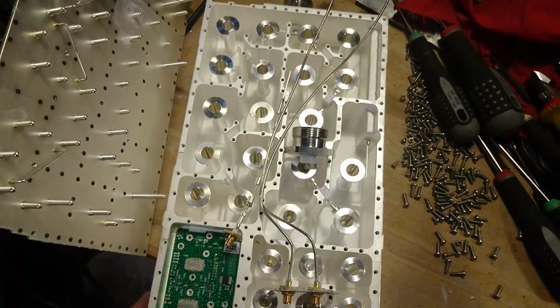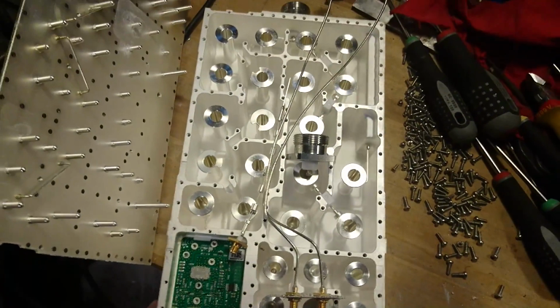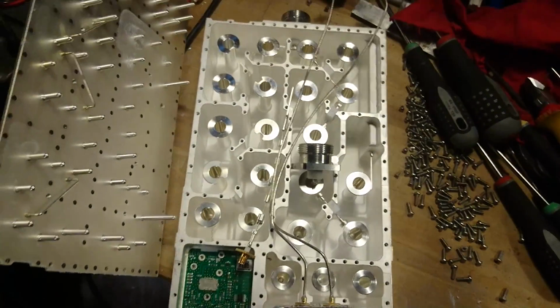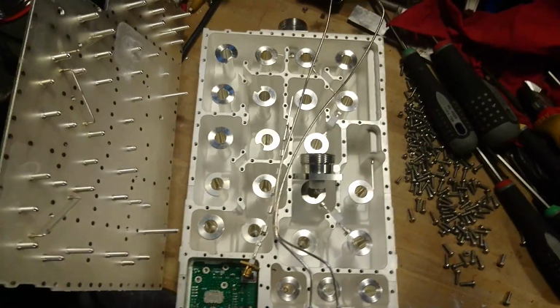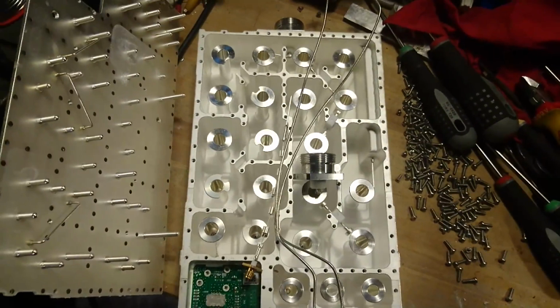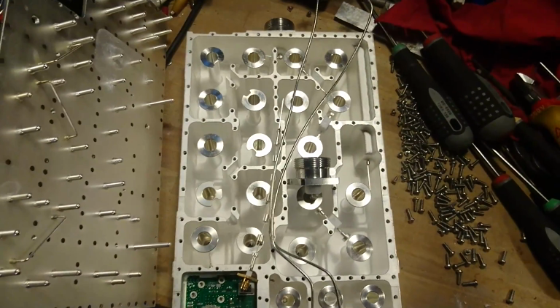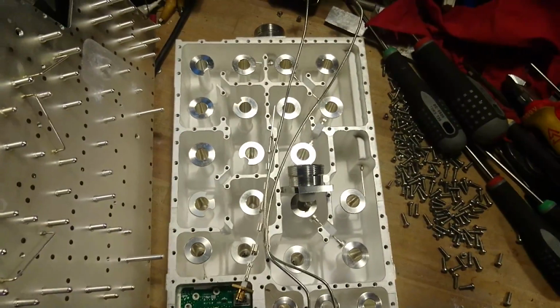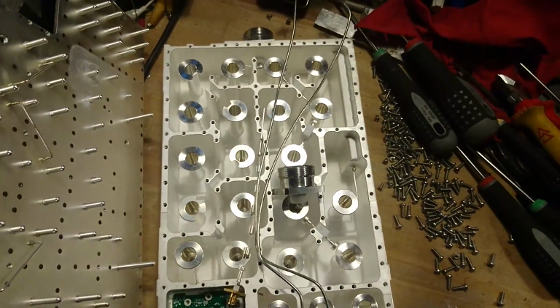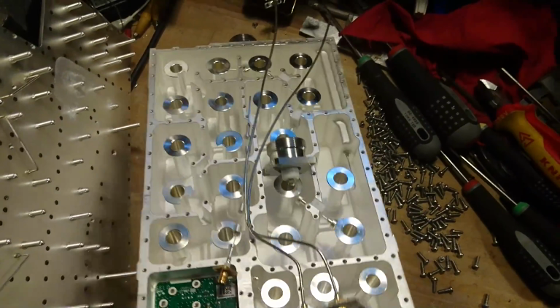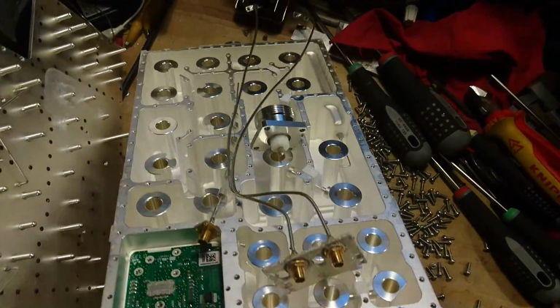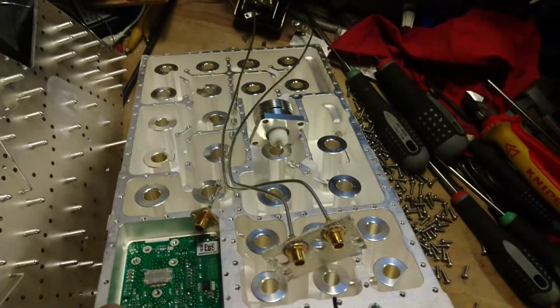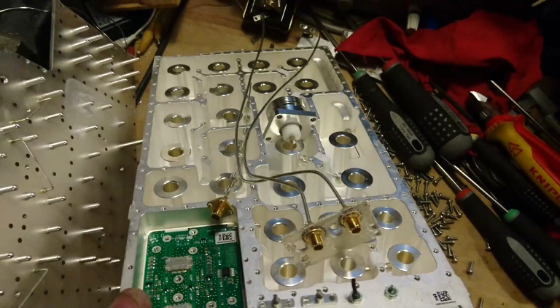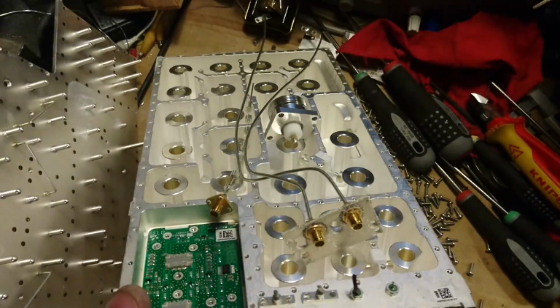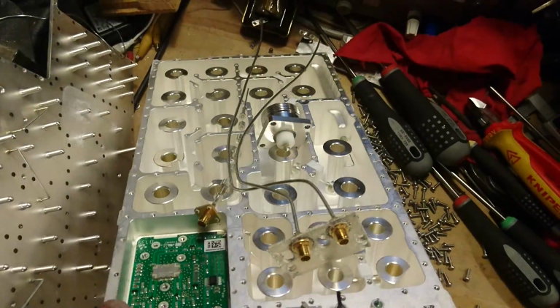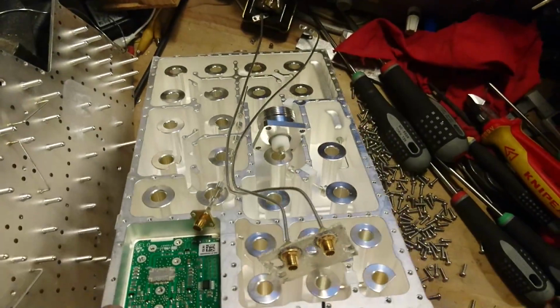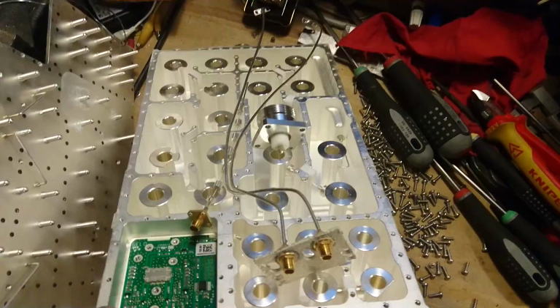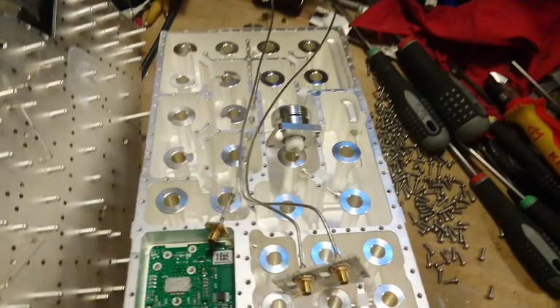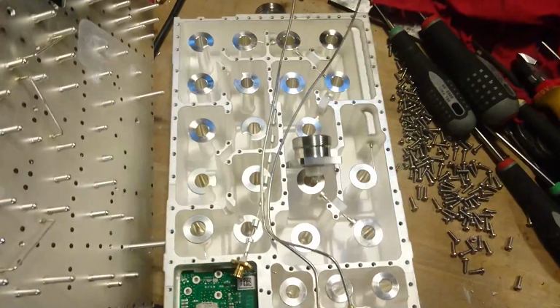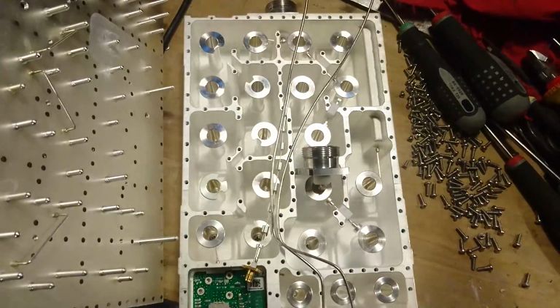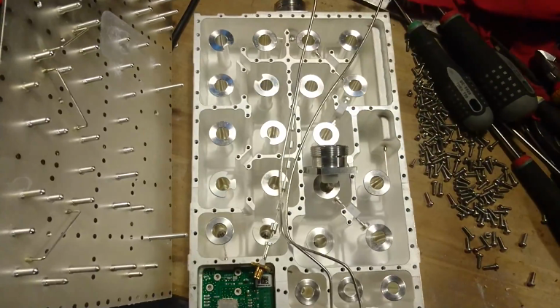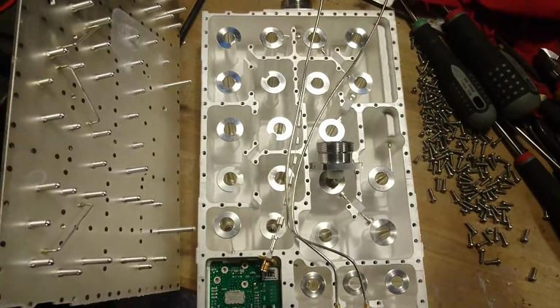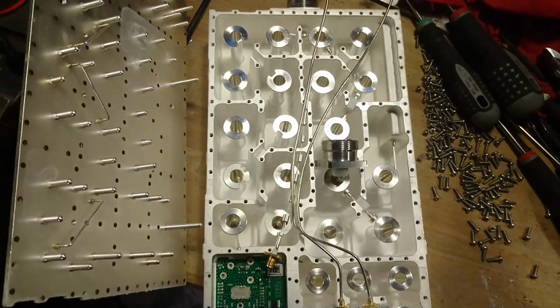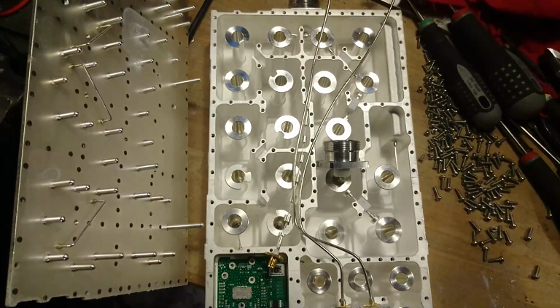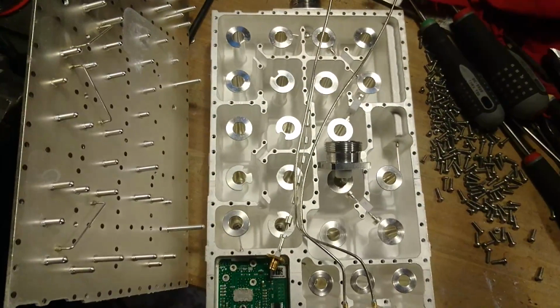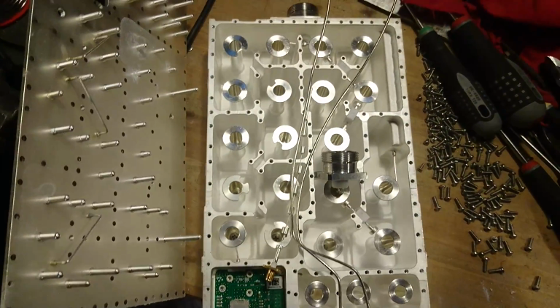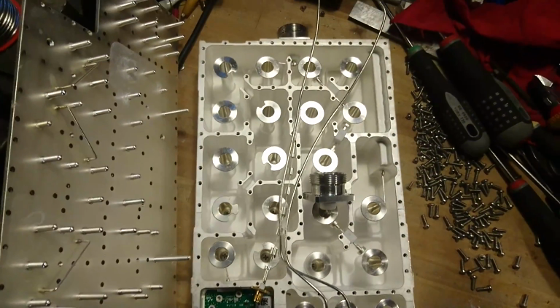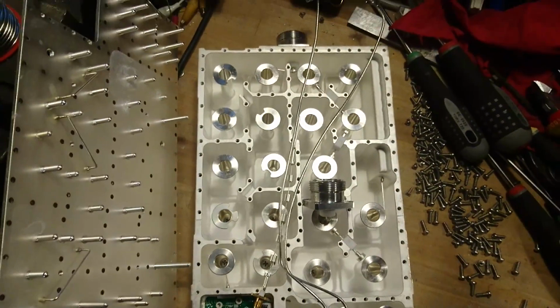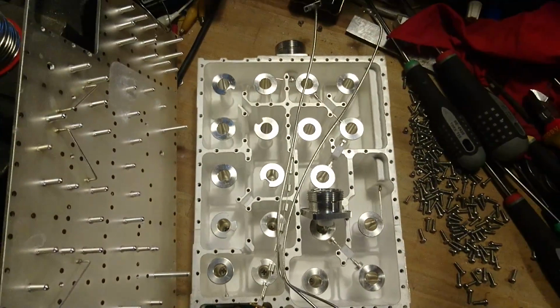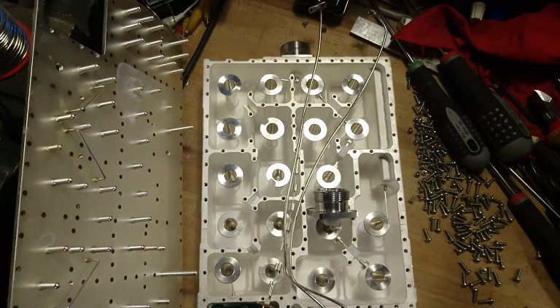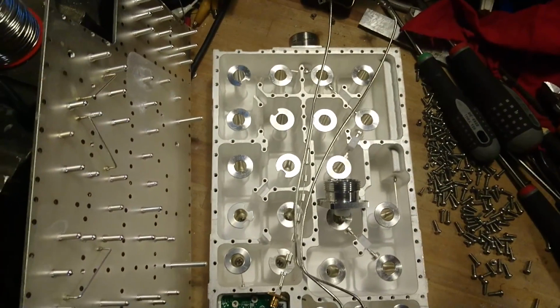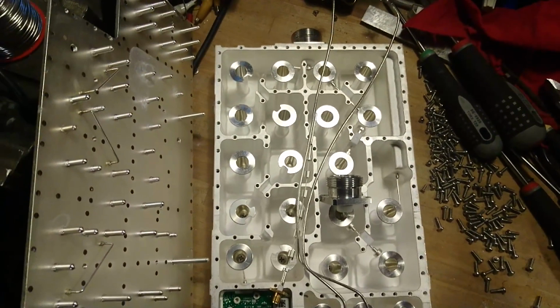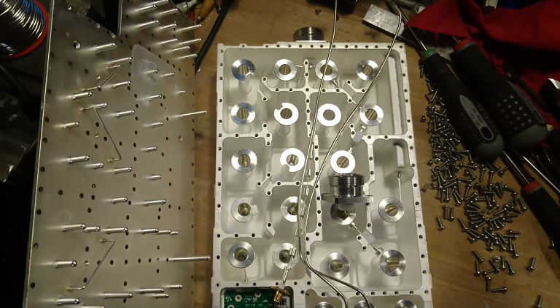So that's about it that I had to show about this power amplifier.